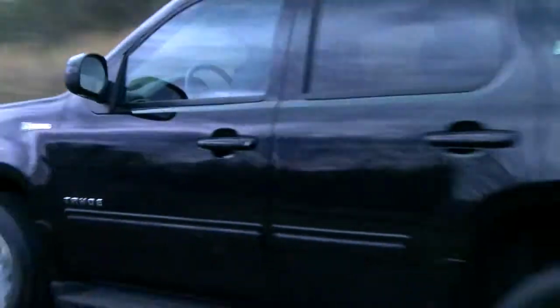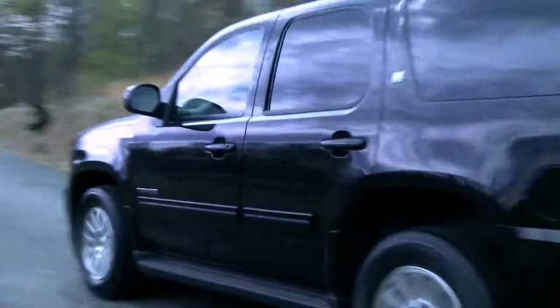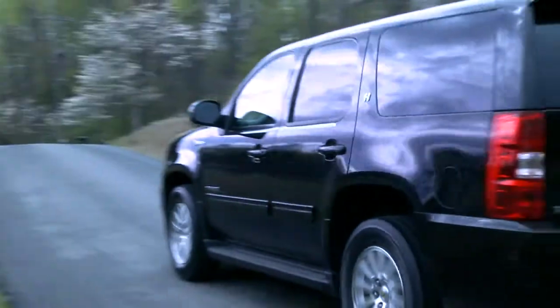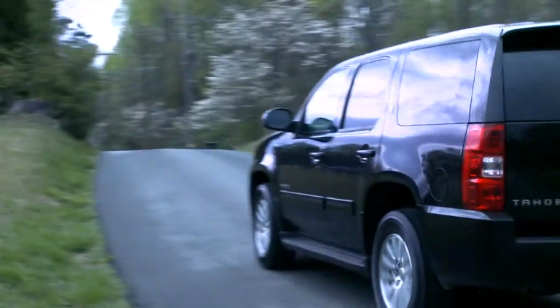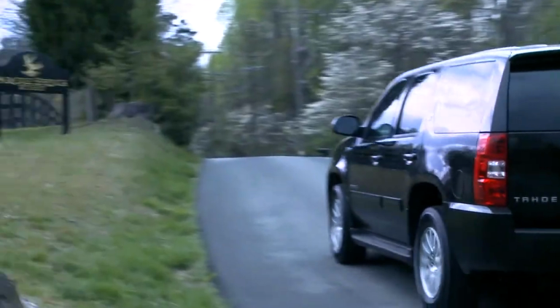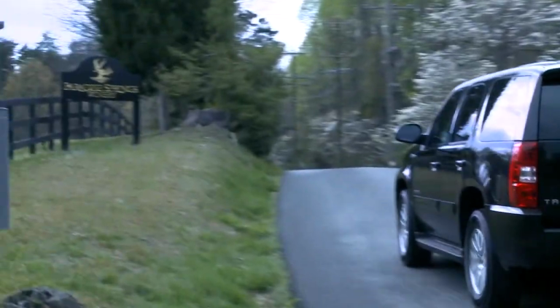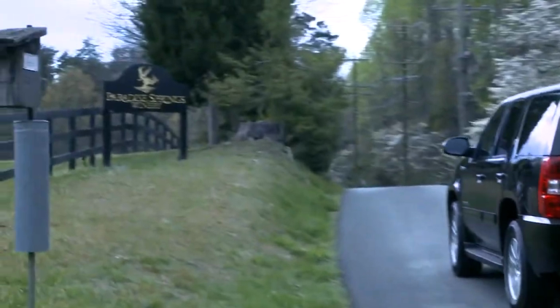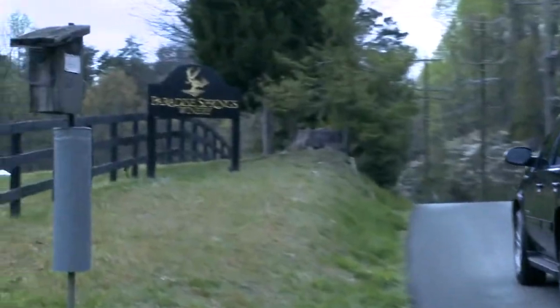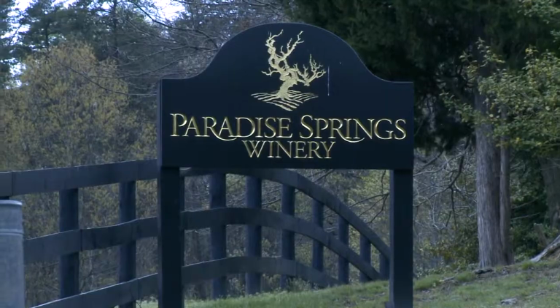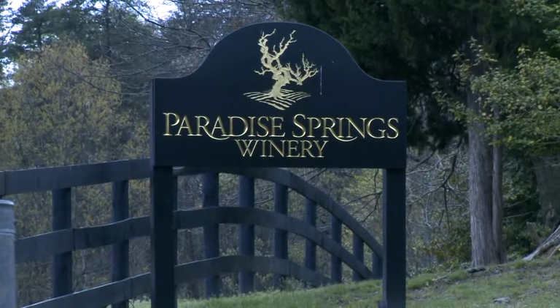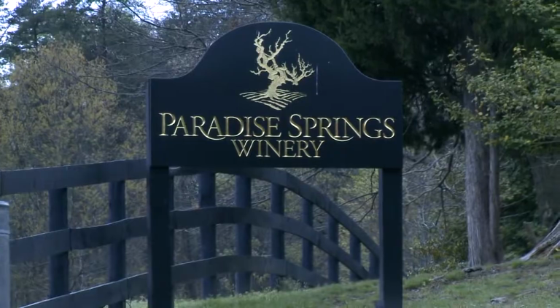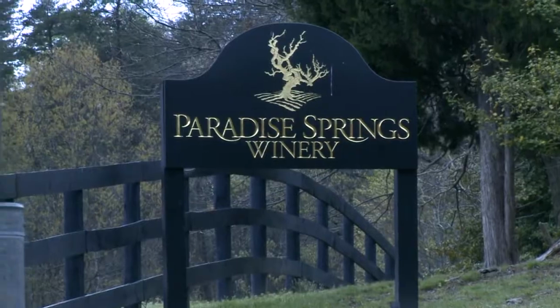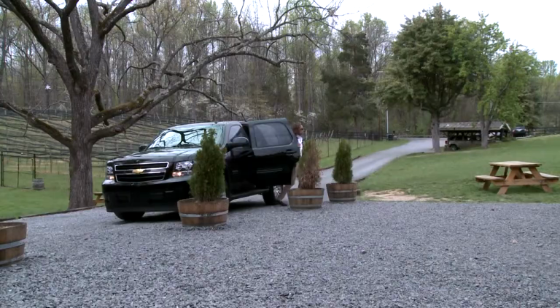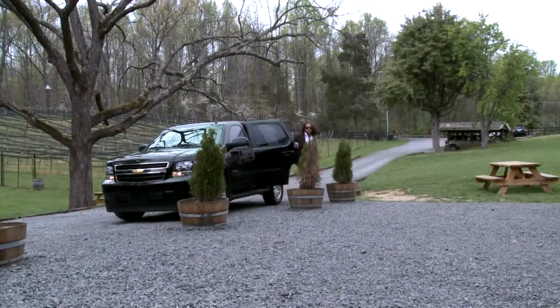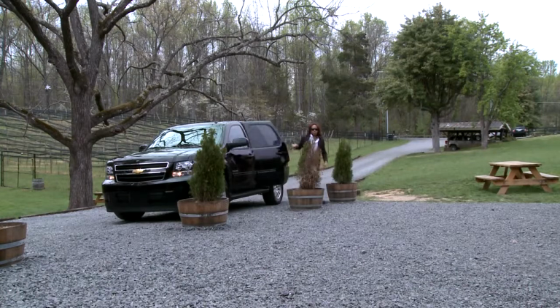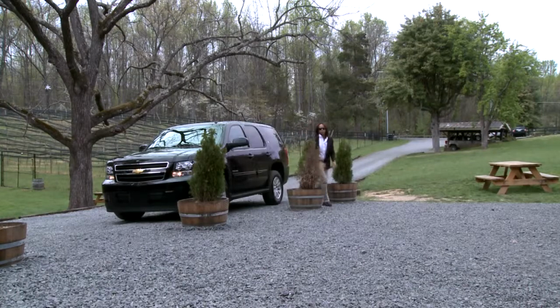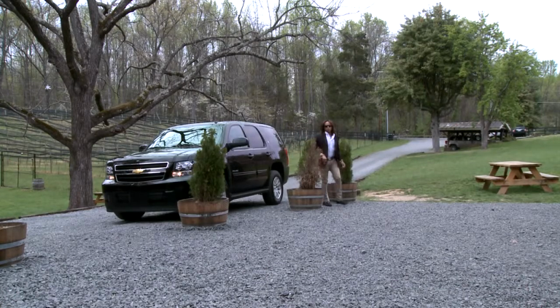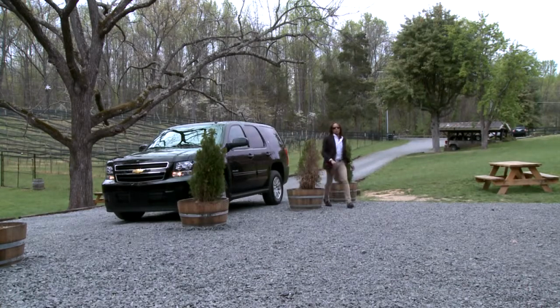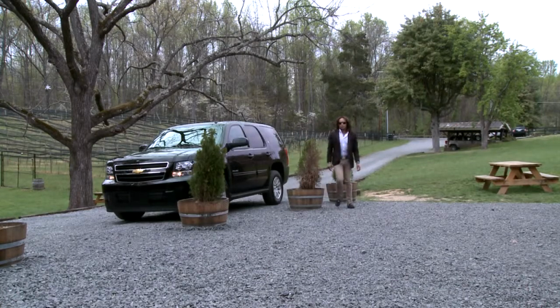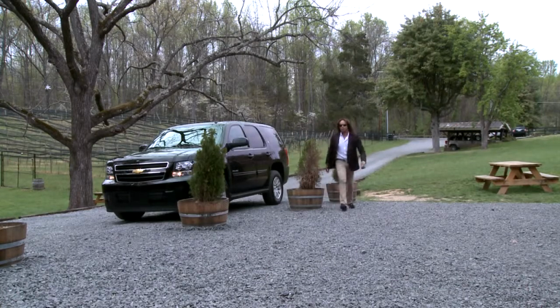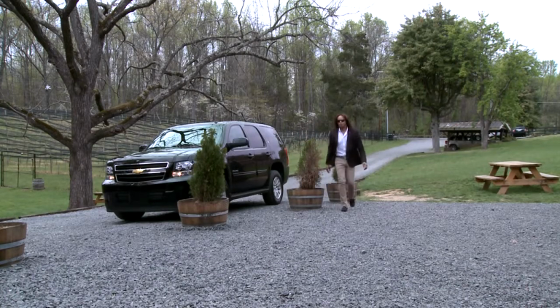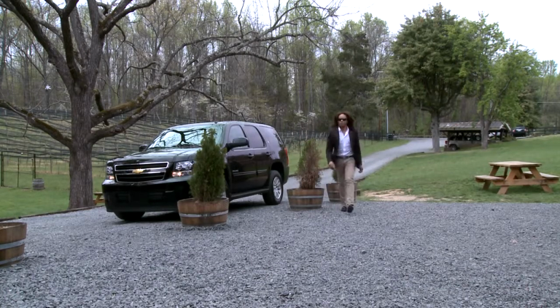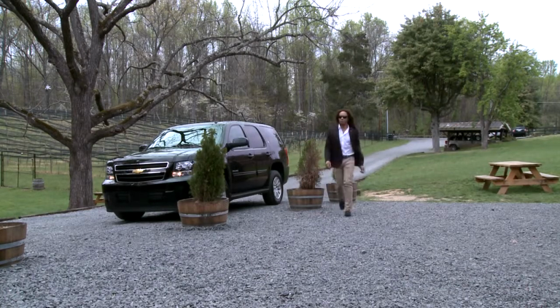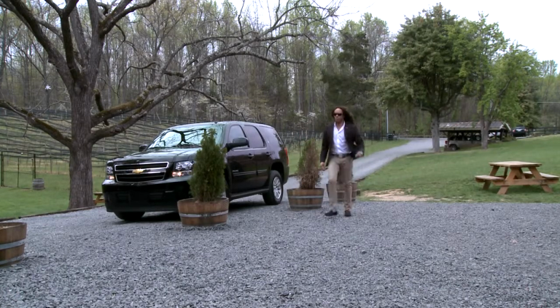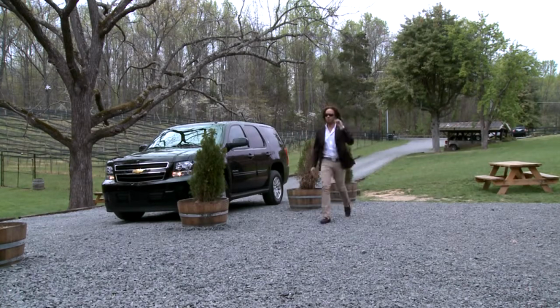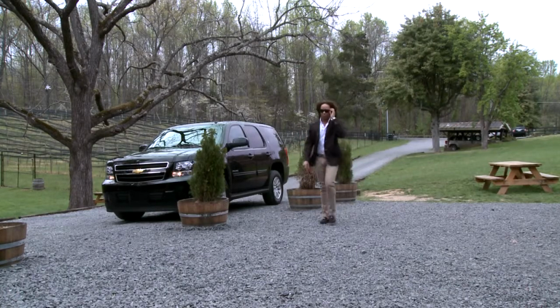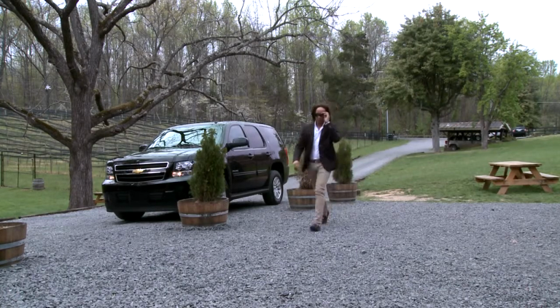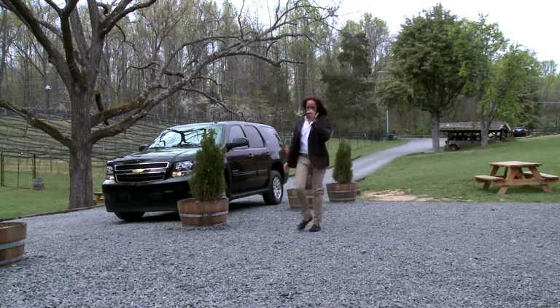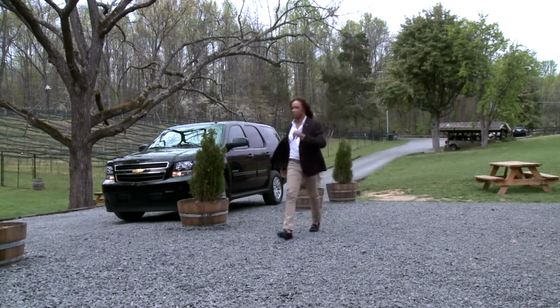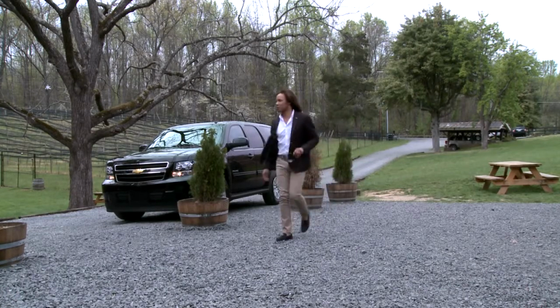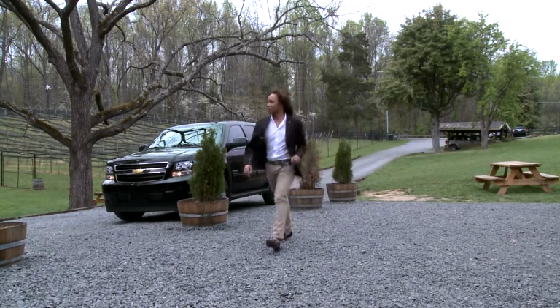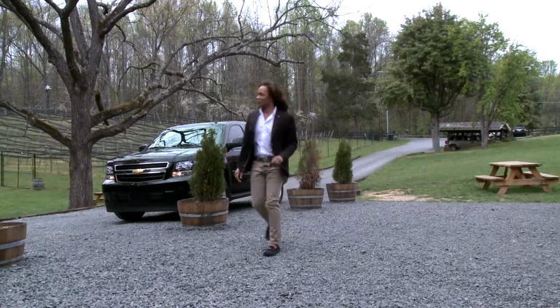Paradise Springs Winery is just 26 miles from D.C. in Clifton, Virginia. I met up with the owner, Kirk, to taste some wine and brush up on my sommelier skills.